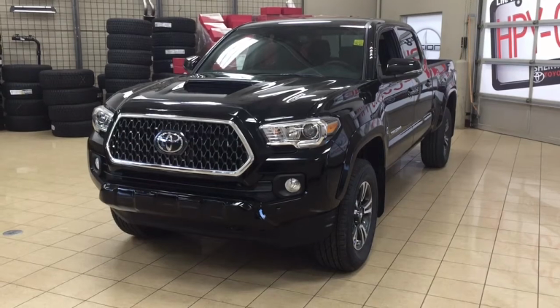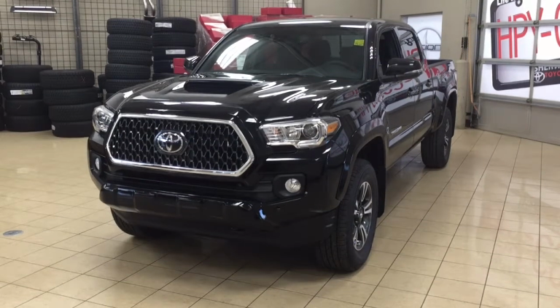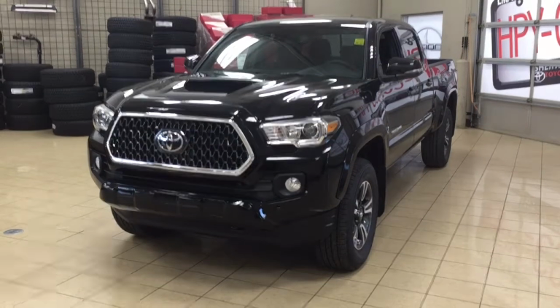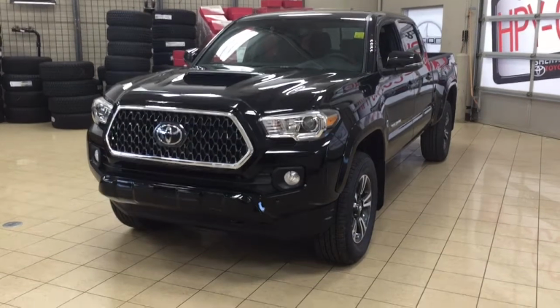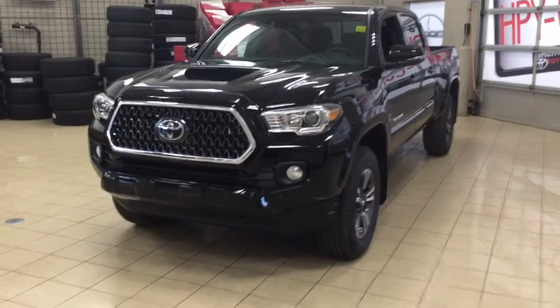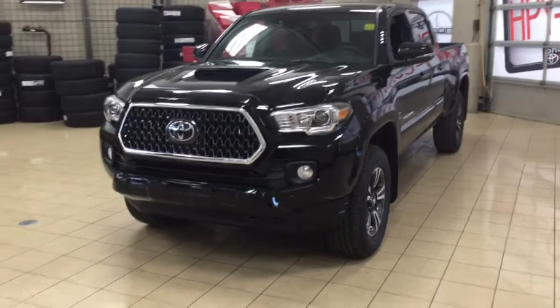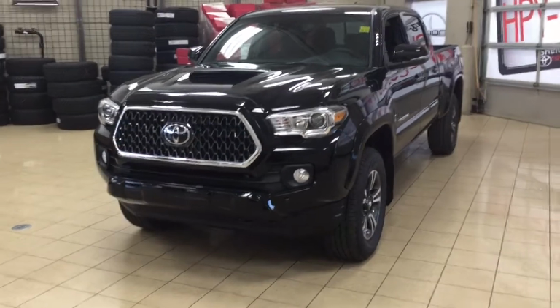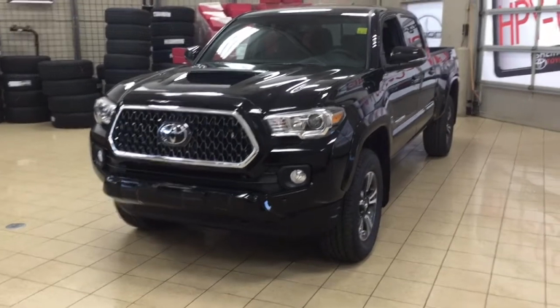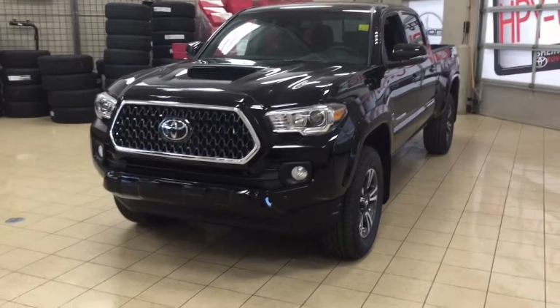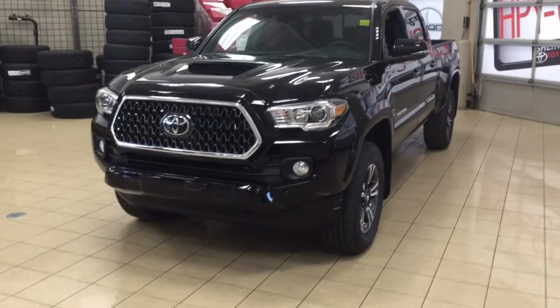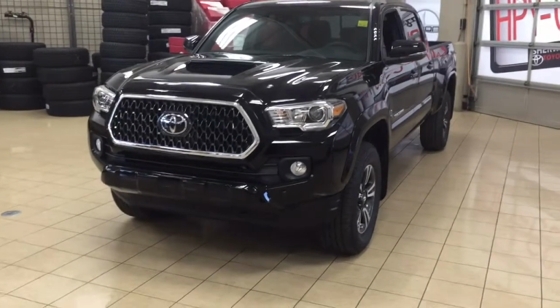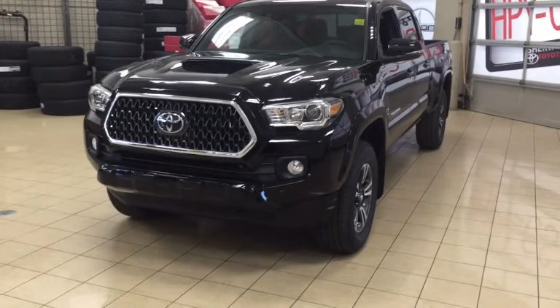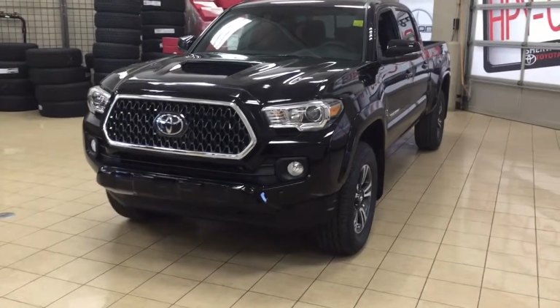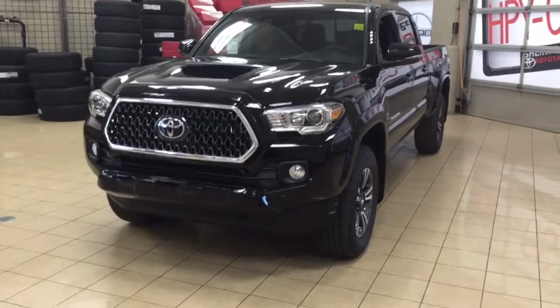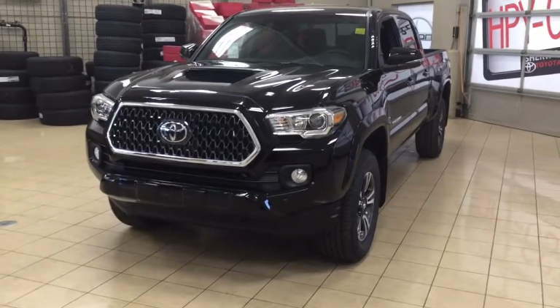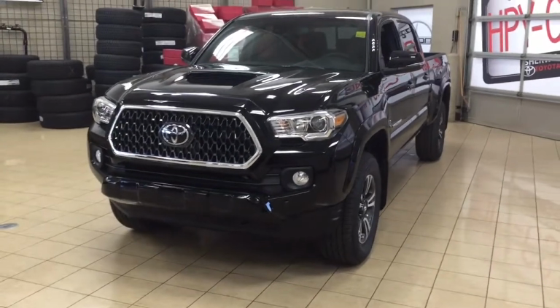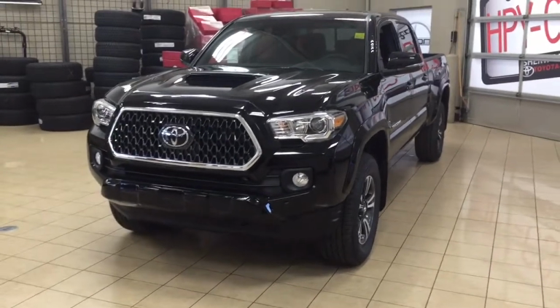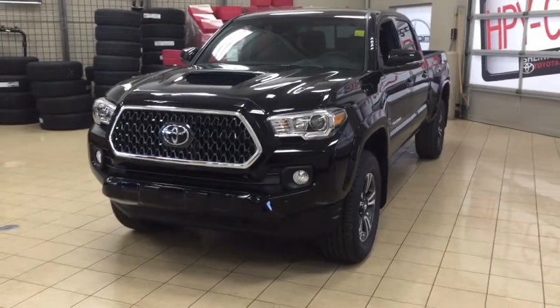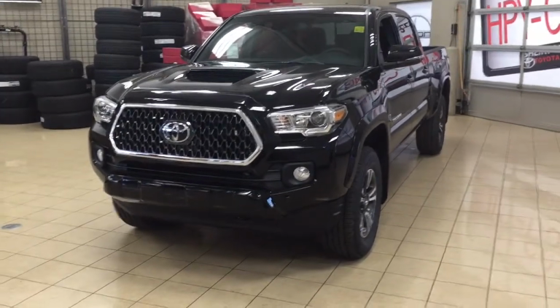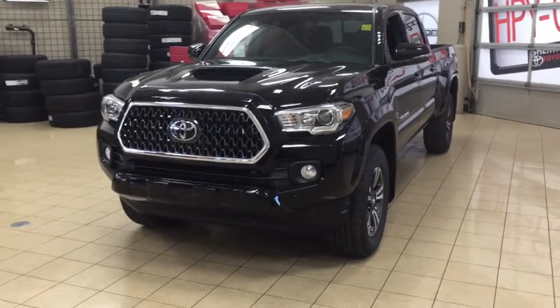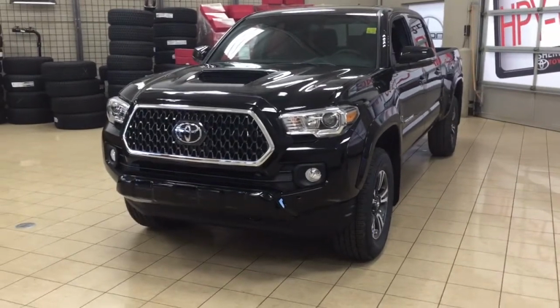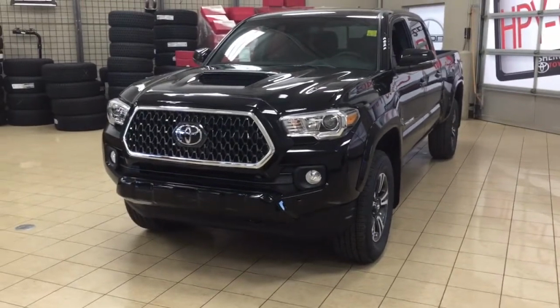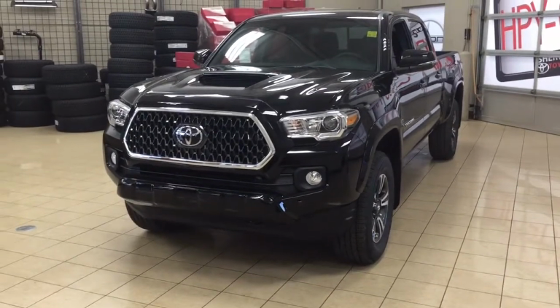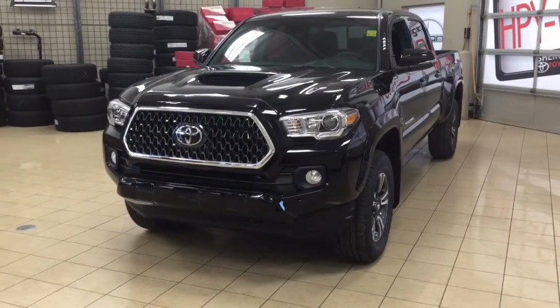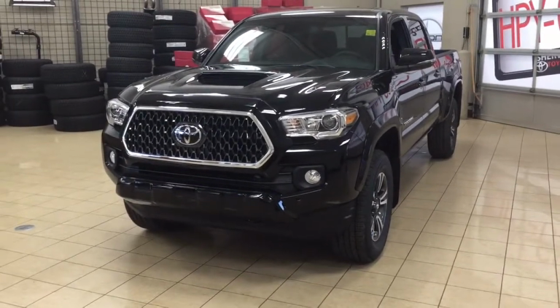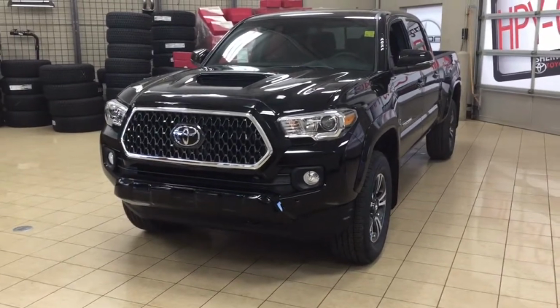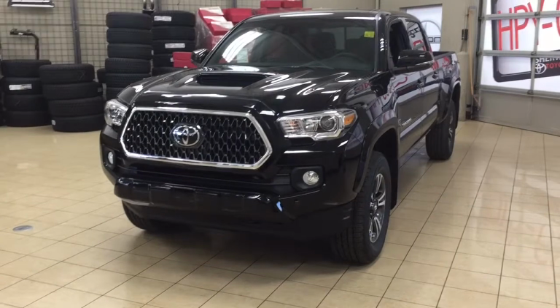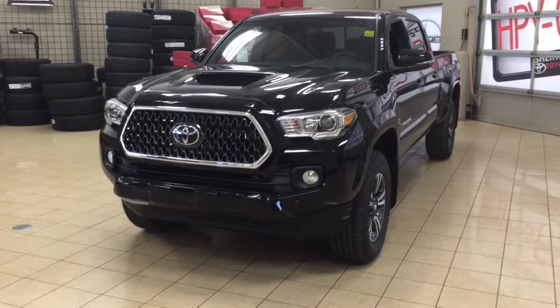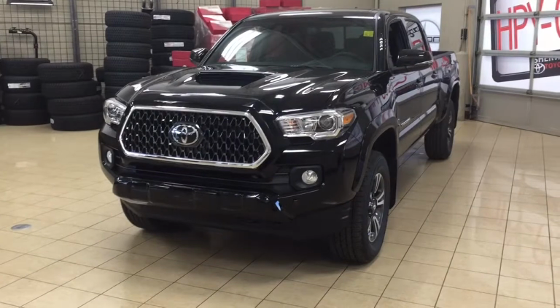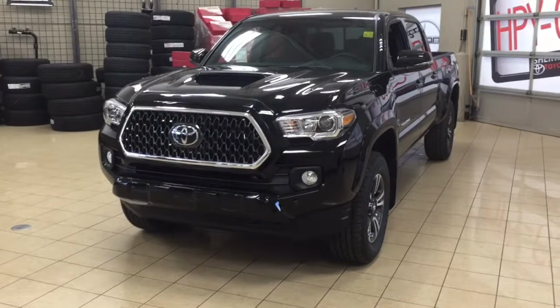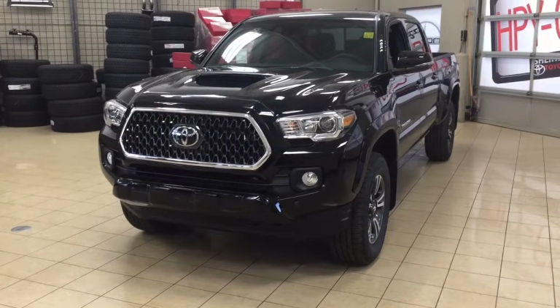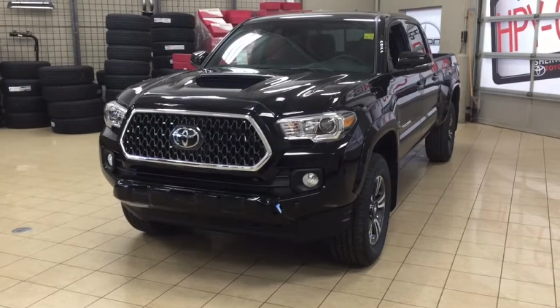Hello folks, welcome to Sherwood Park Toyota, located at 31 Audemars Road in Sherwood Park, Alberta, Canada.